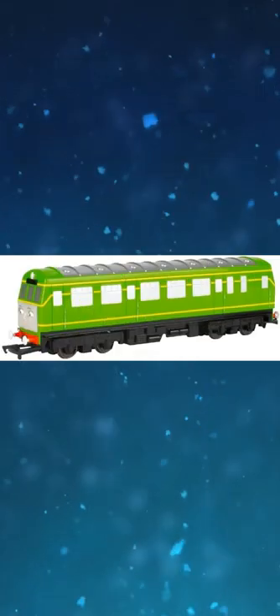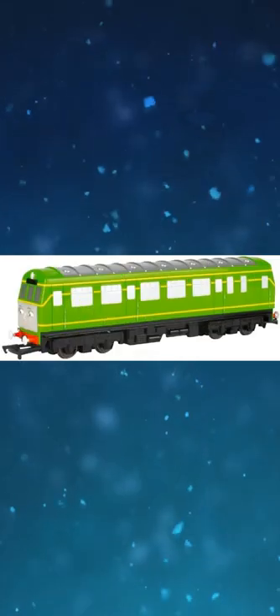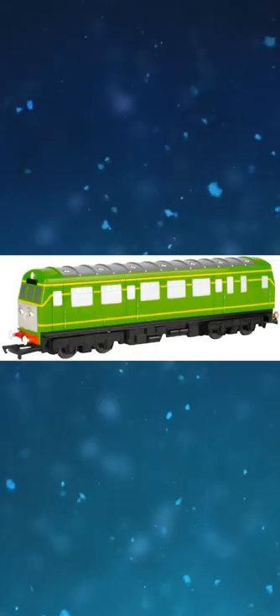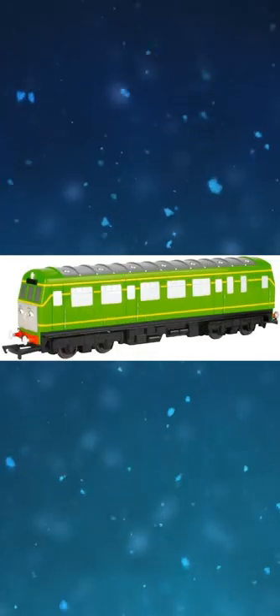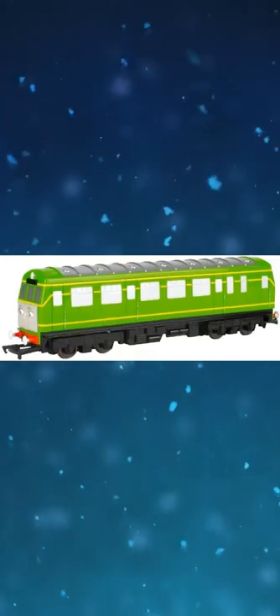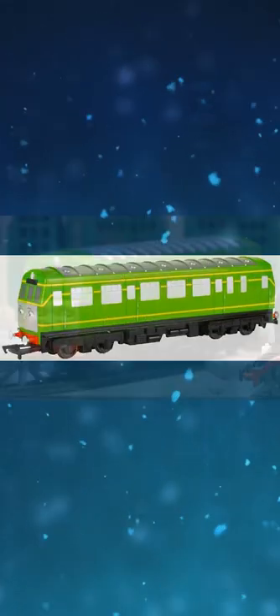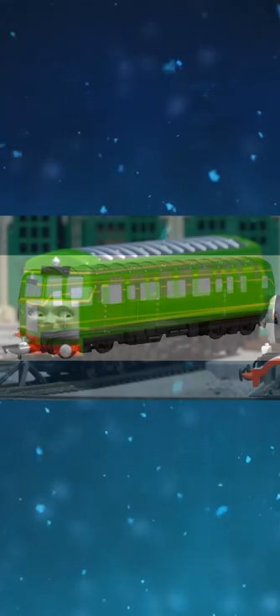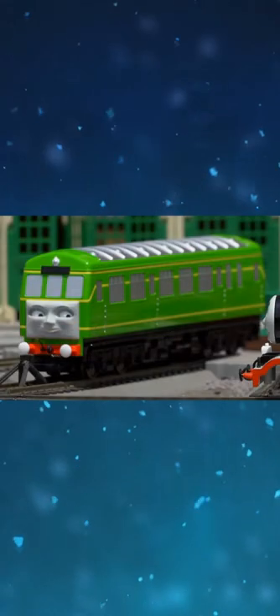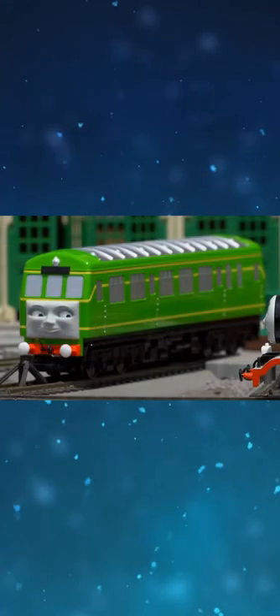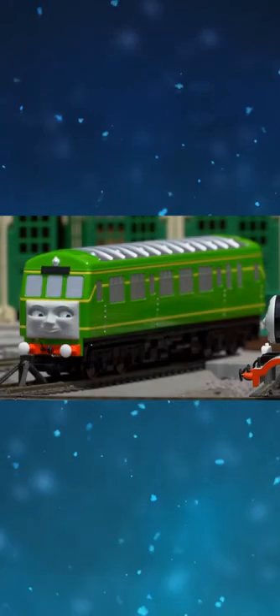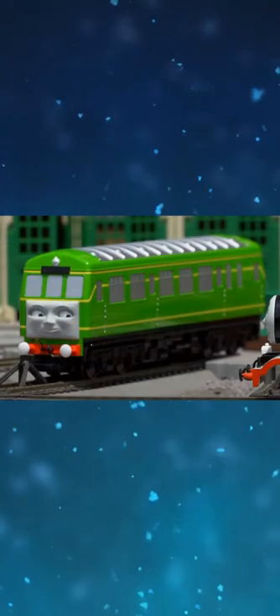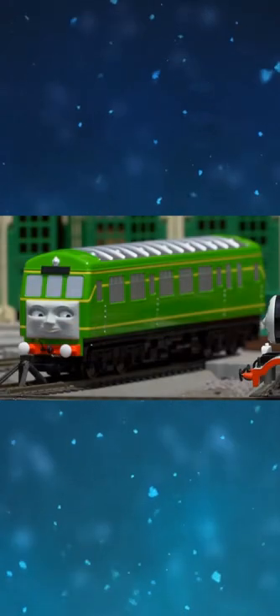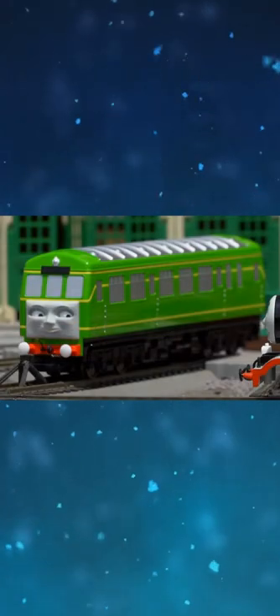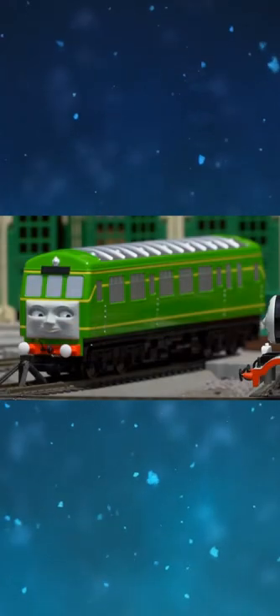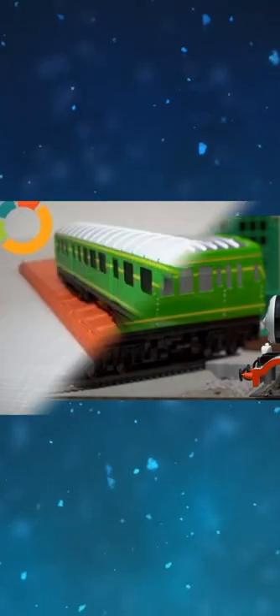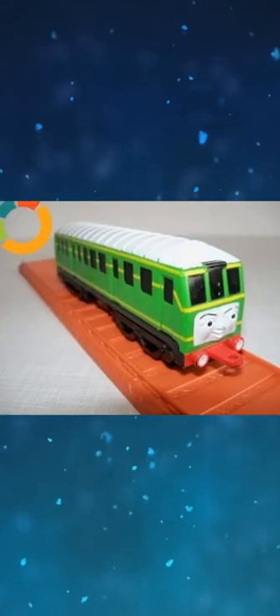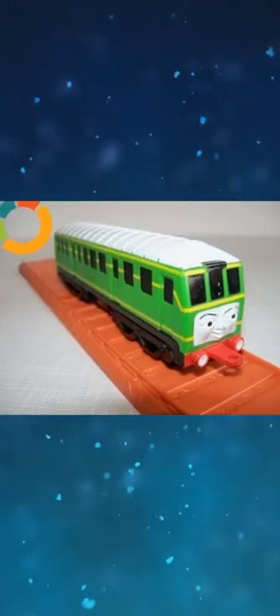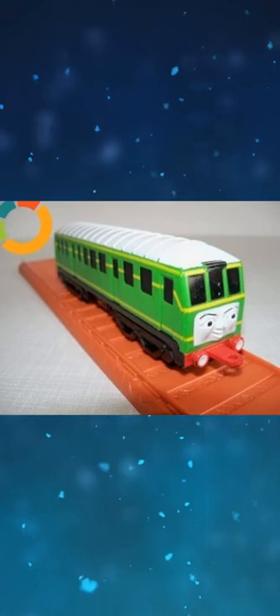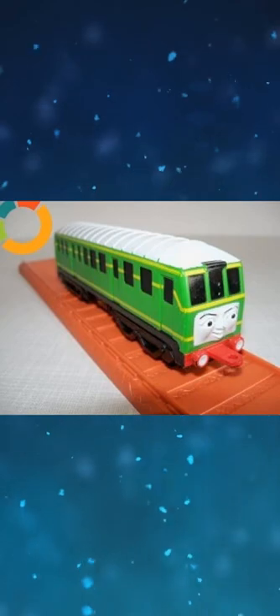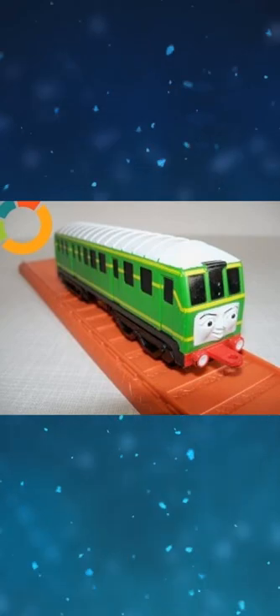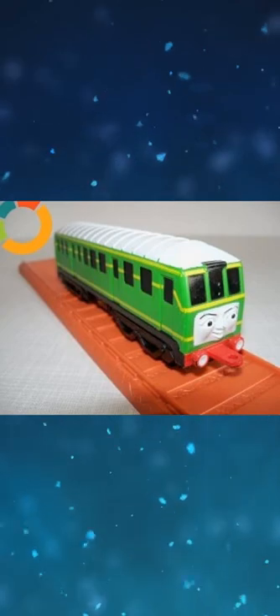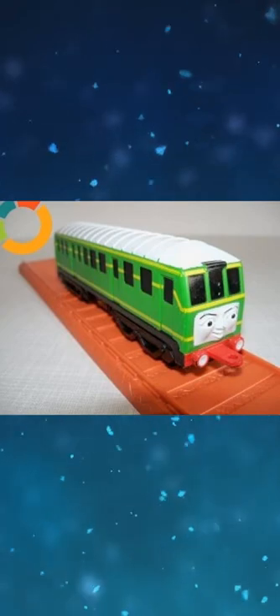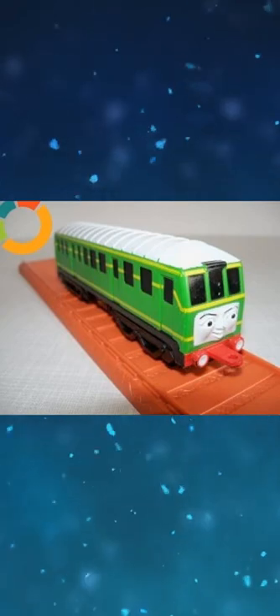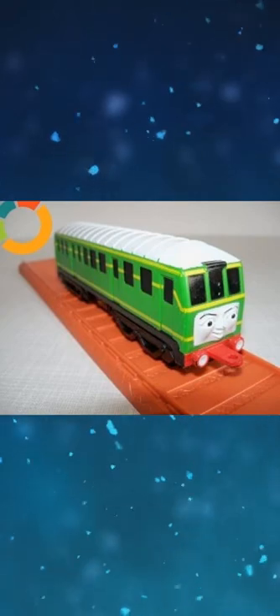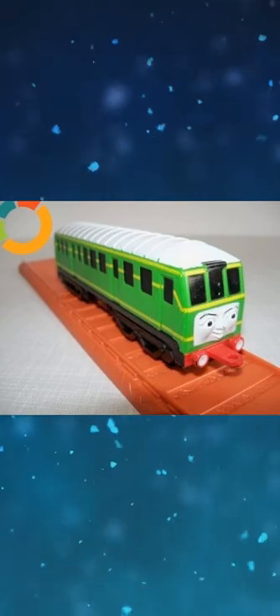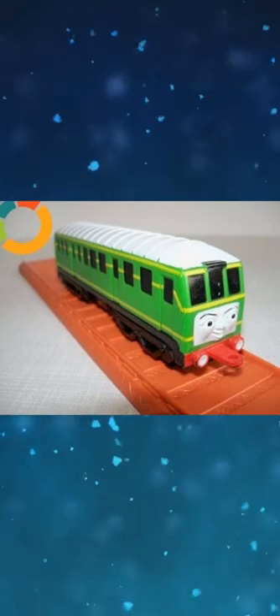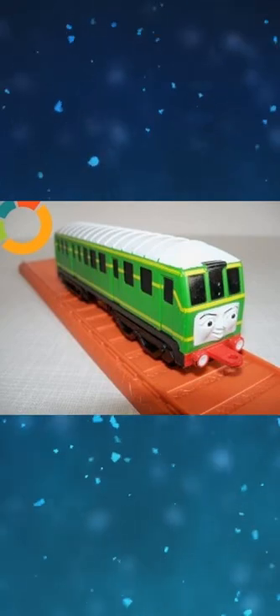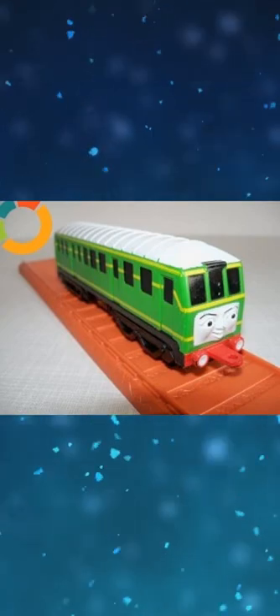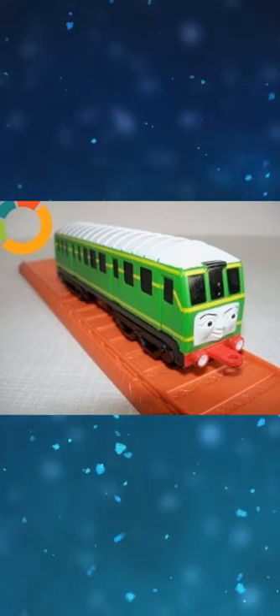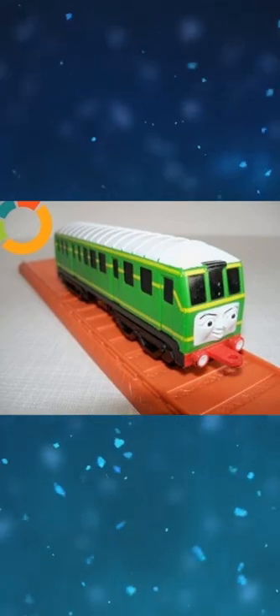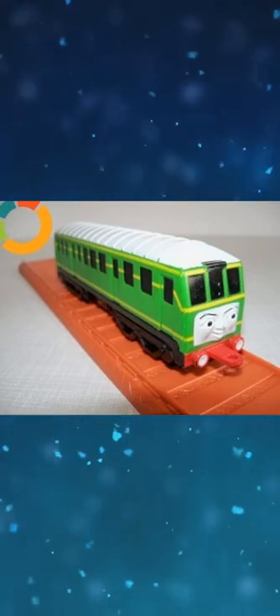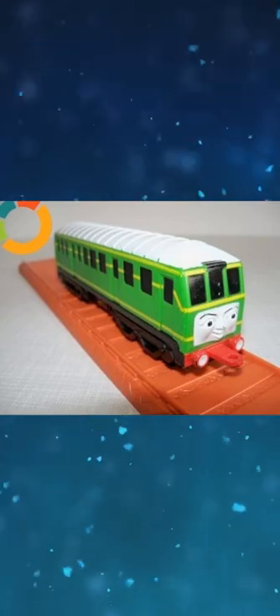The prototype of Bachmann Daisy looks like this. Diagostini Daisy's roof is white instead of gray.